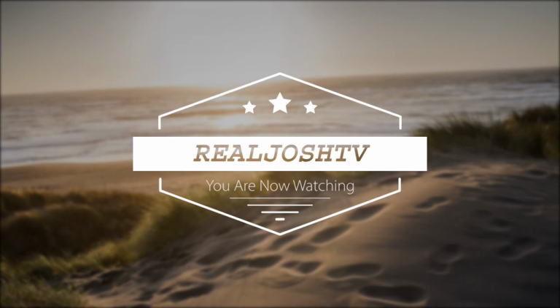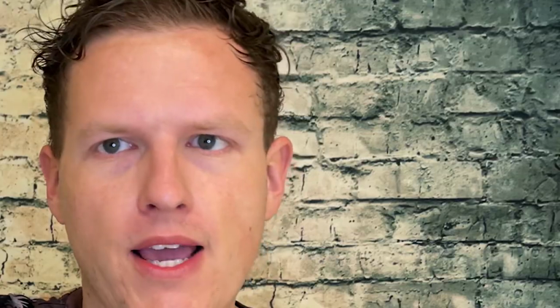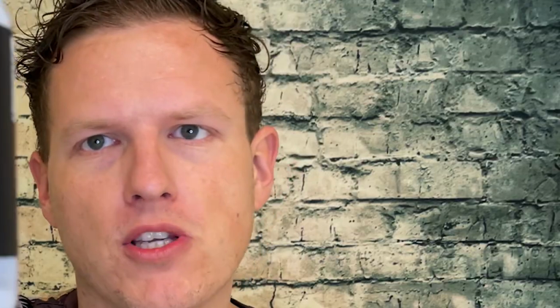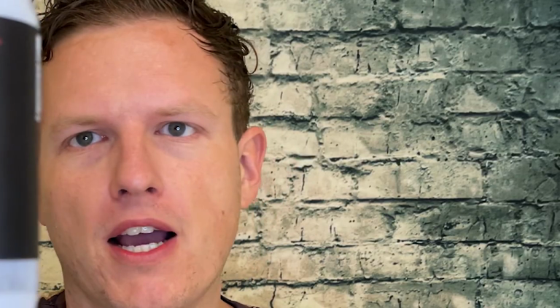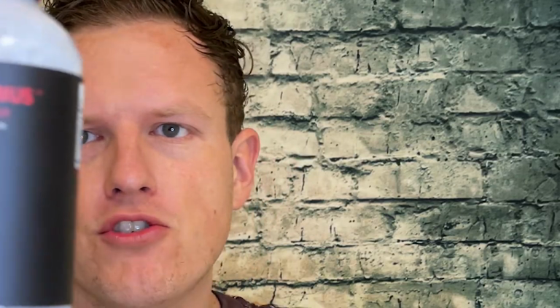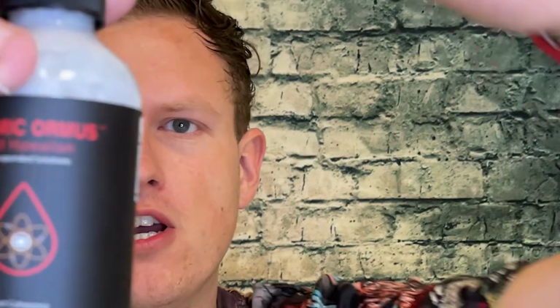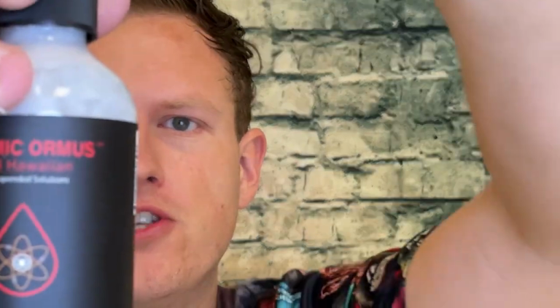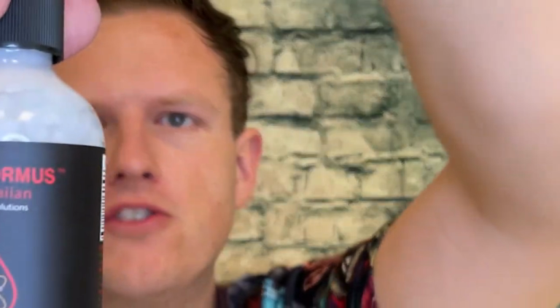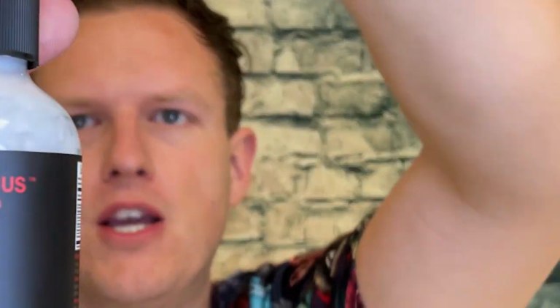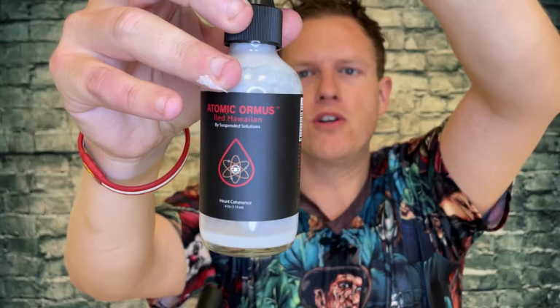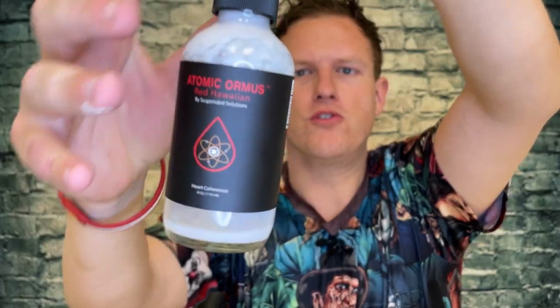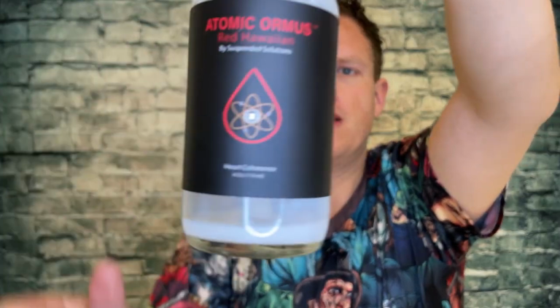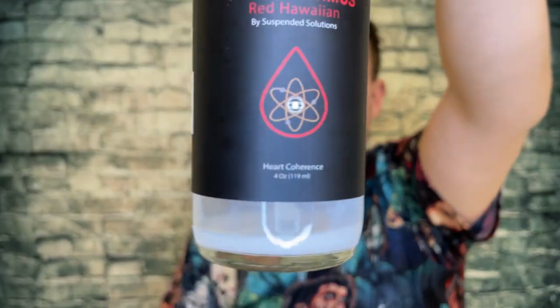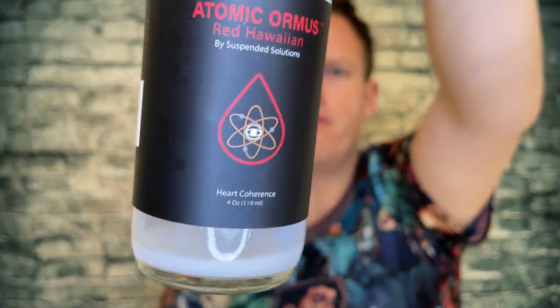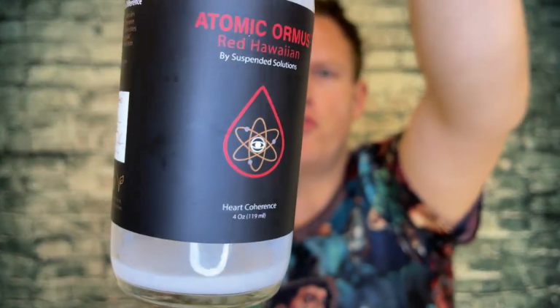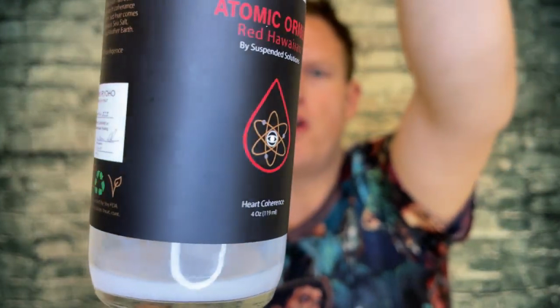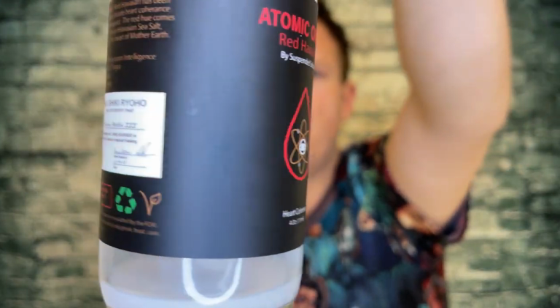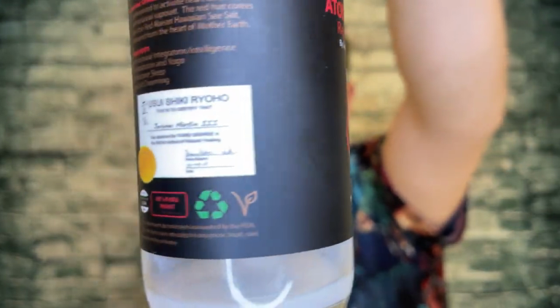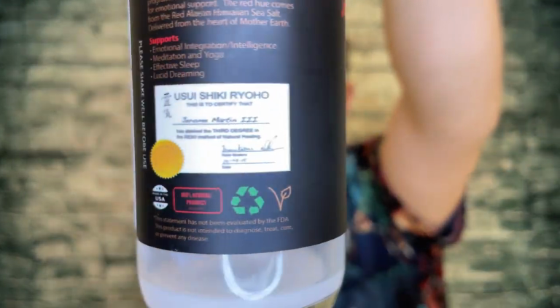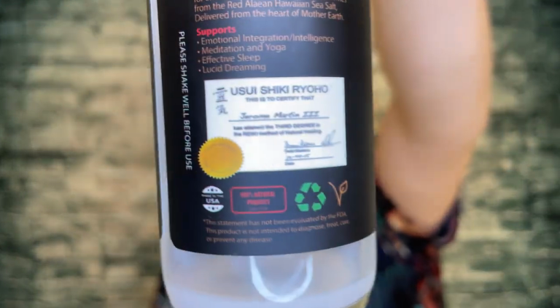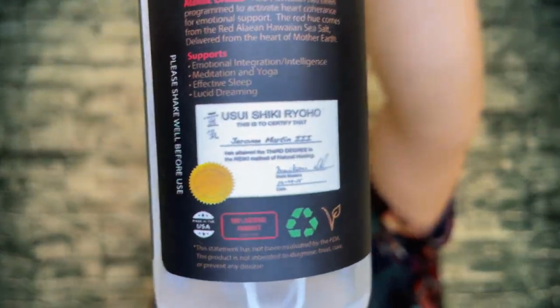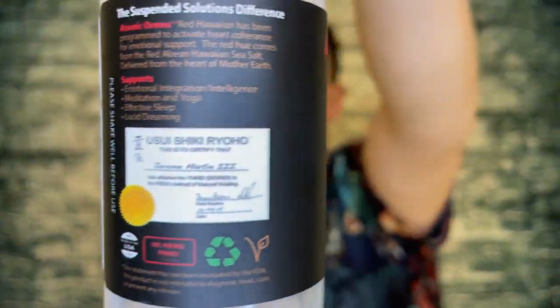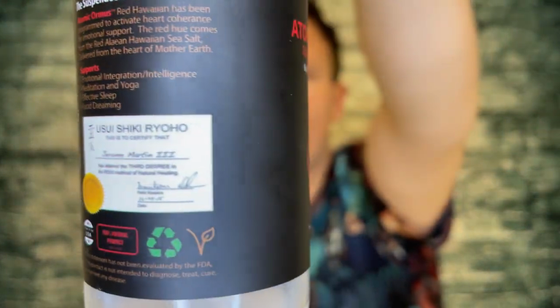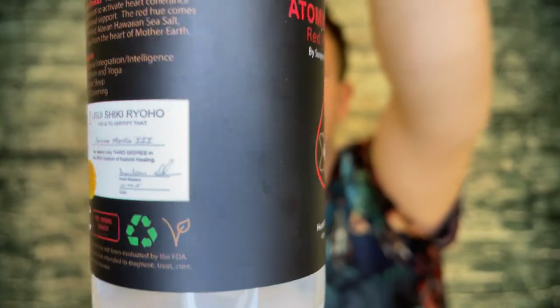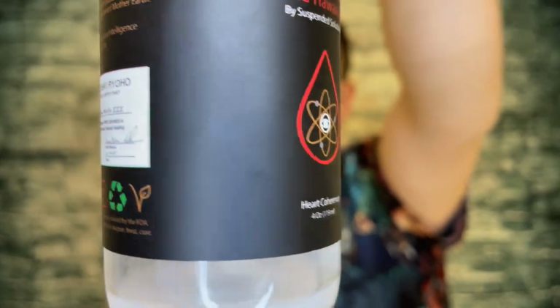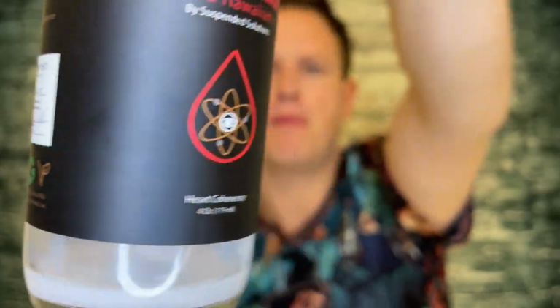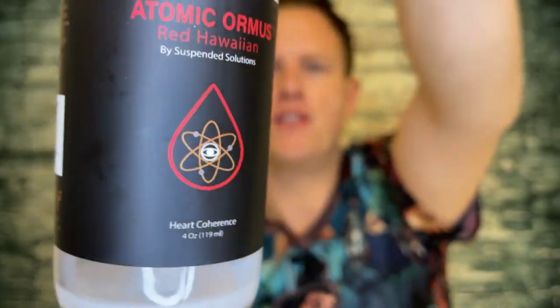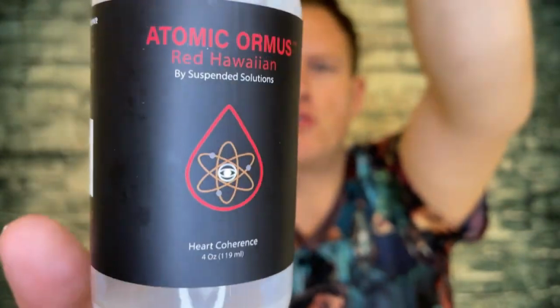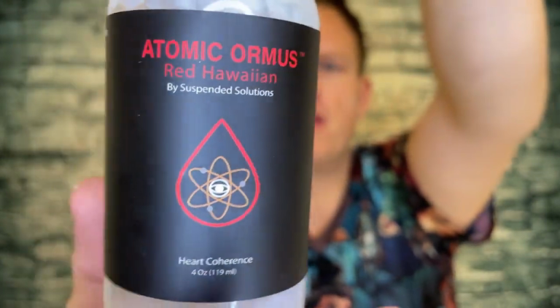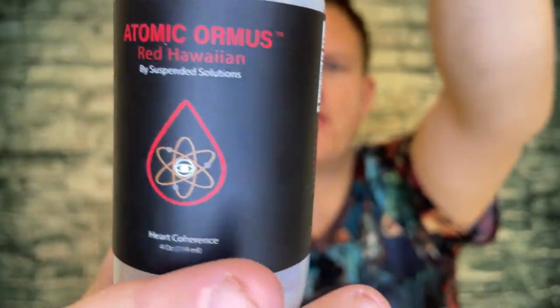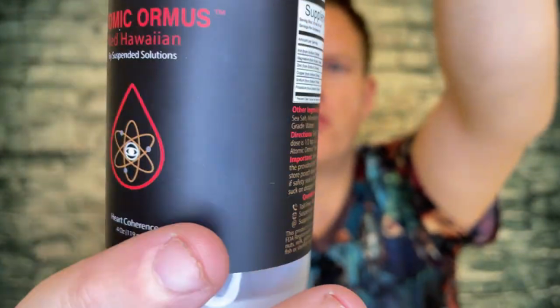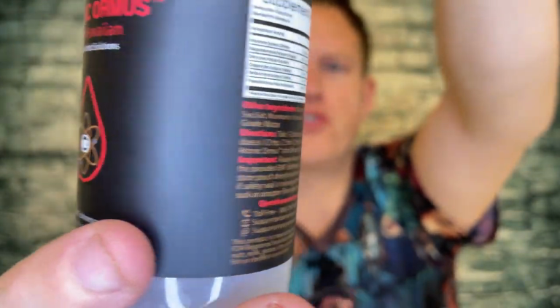Hey, what's up guys, it's Josh here. Today I want to do a little review on this Atomic Ormus by Suspended Solutions.